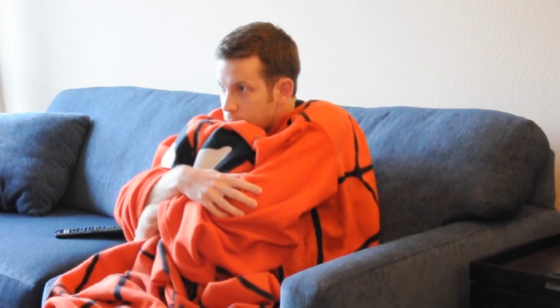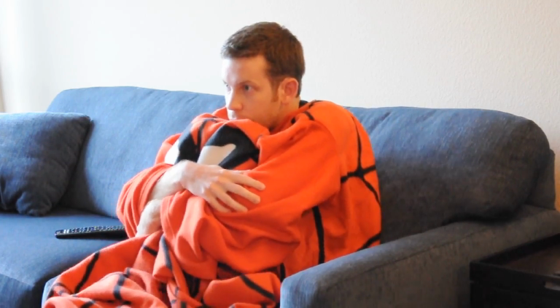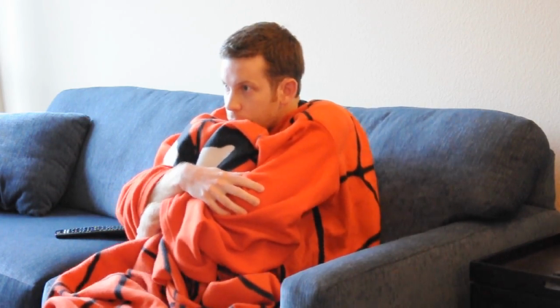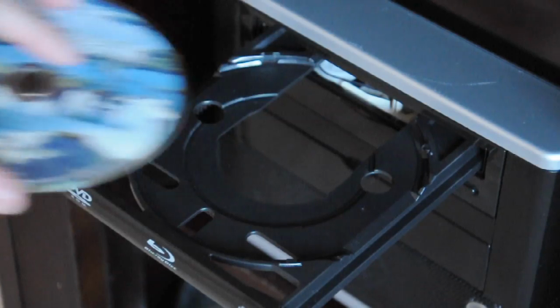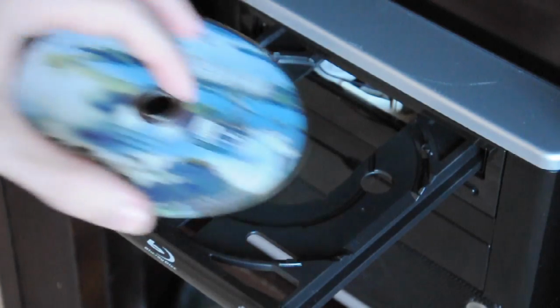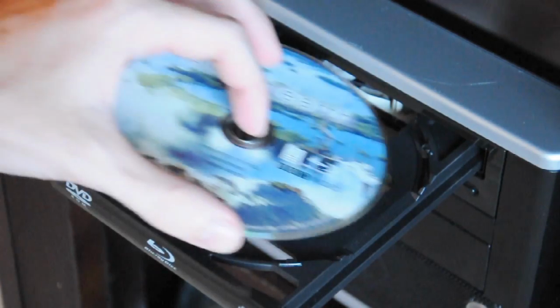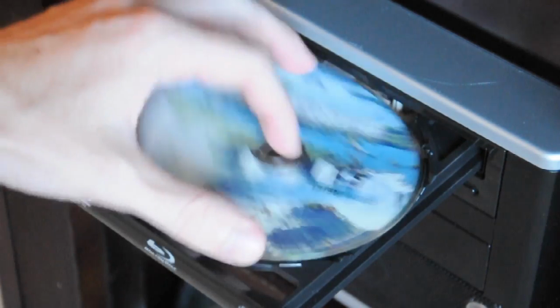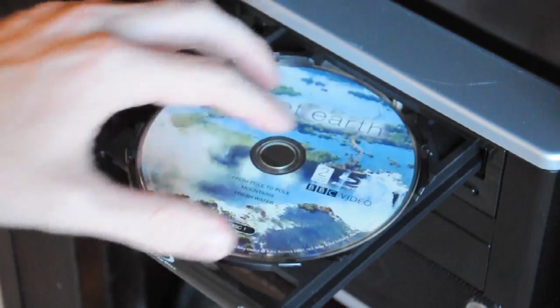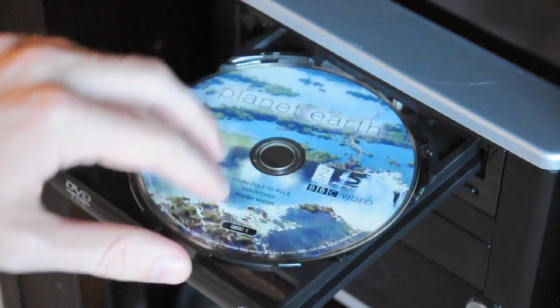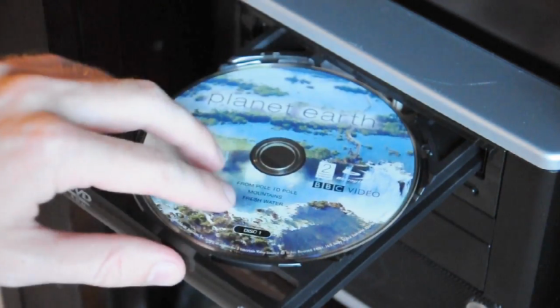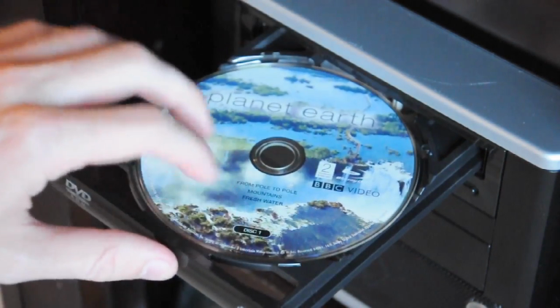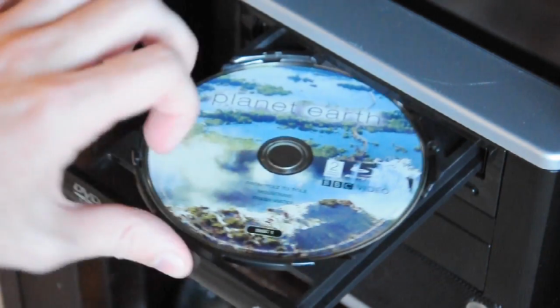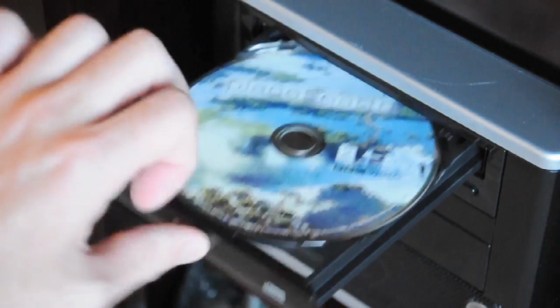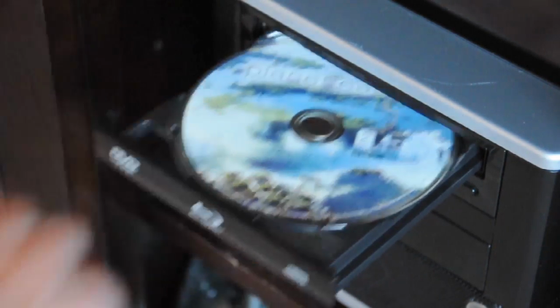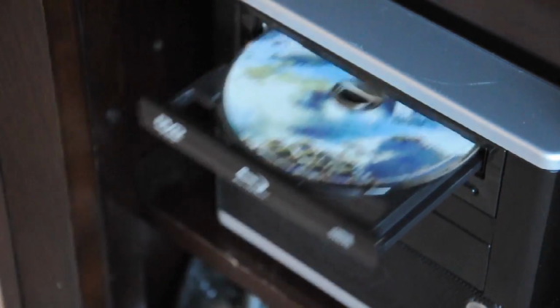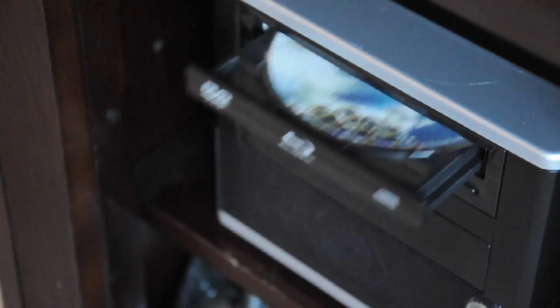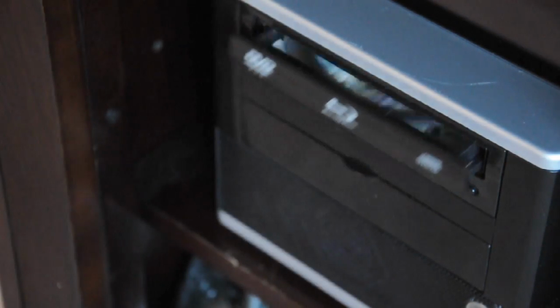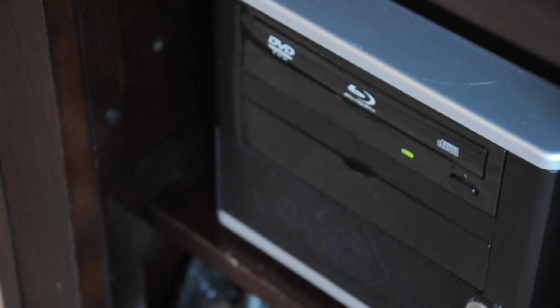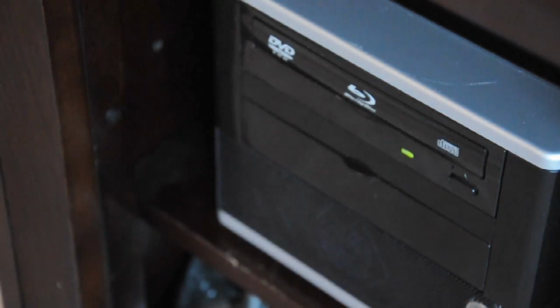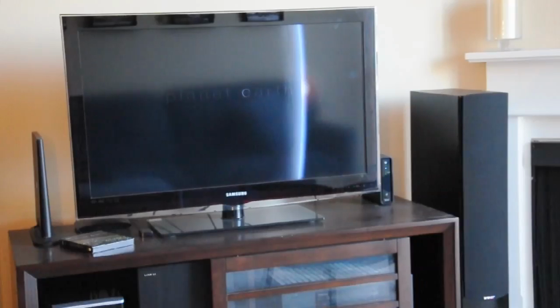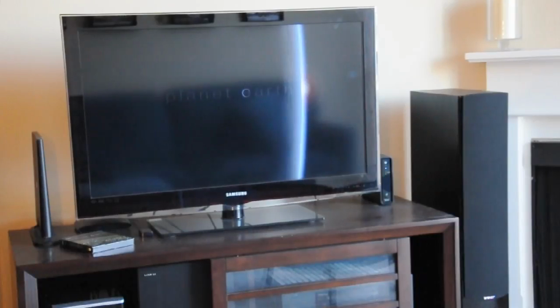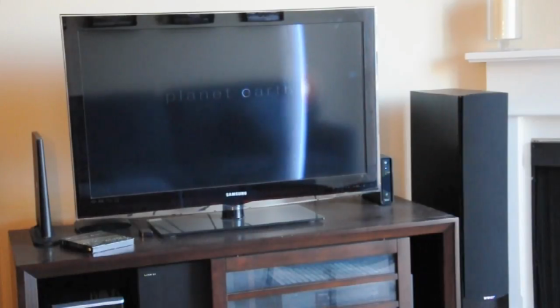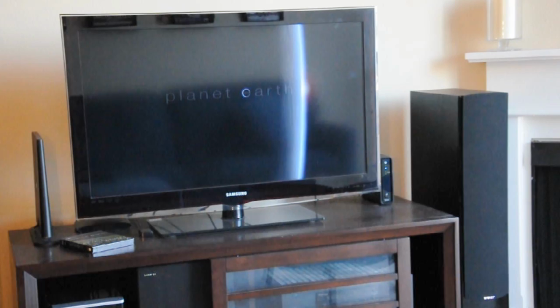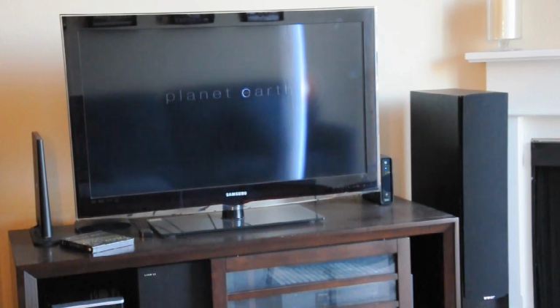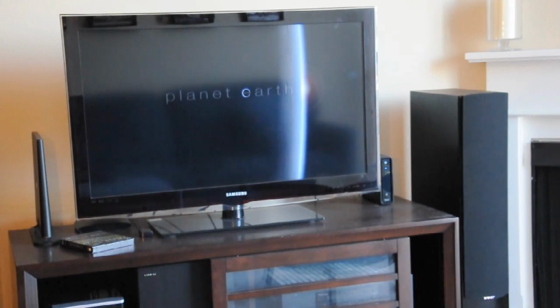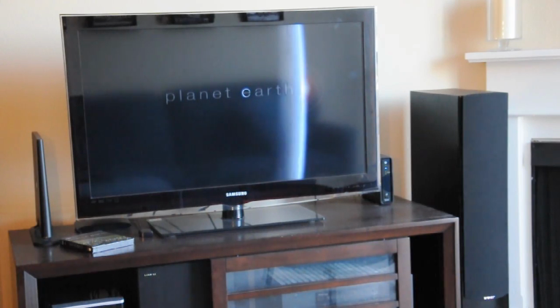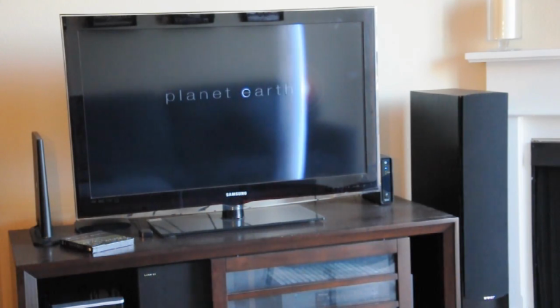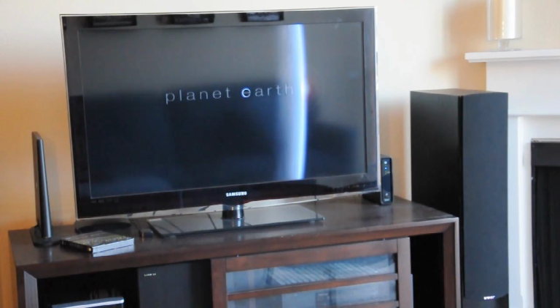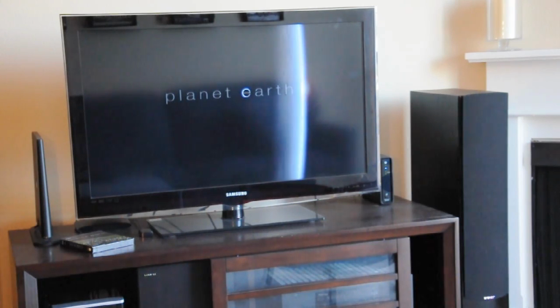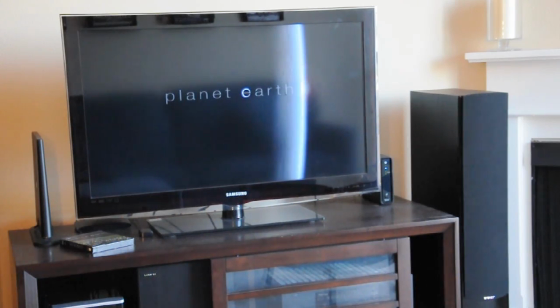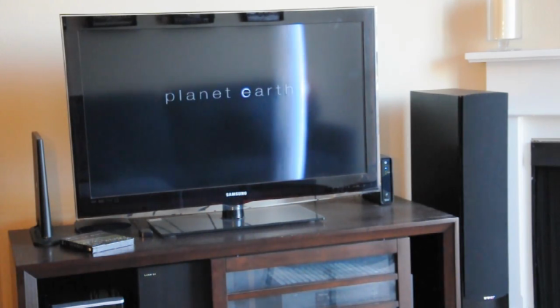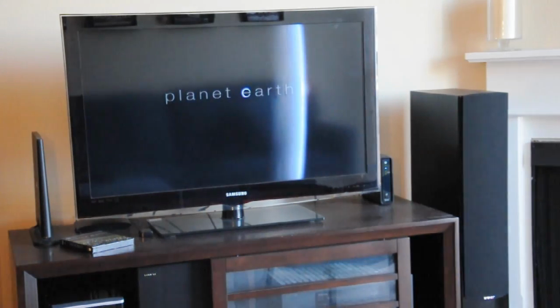Or, if I don't want to do that, I can pop in a Blu-ray disc and watch it without the need for a completely separate player.